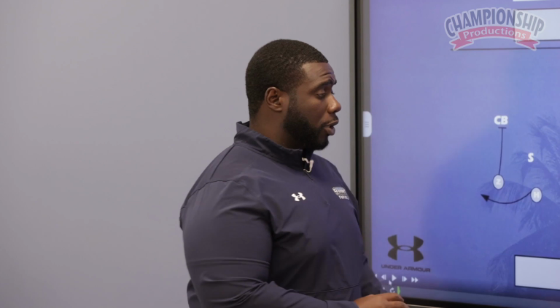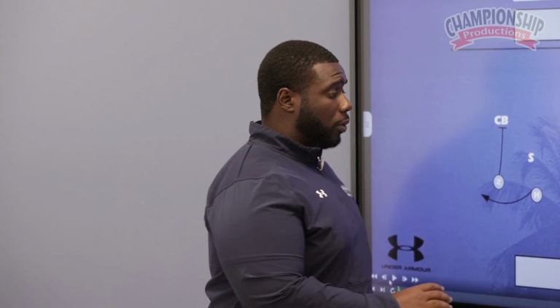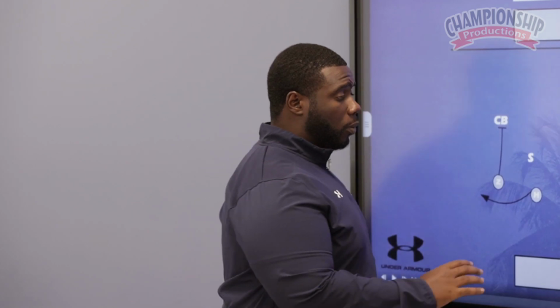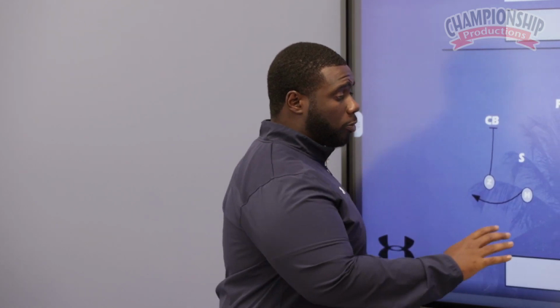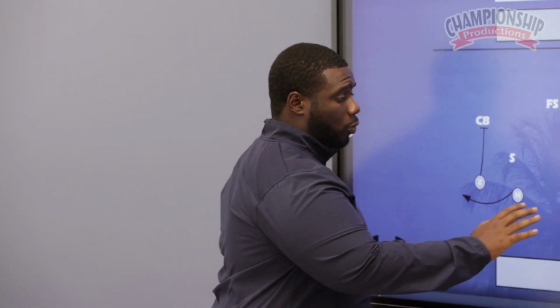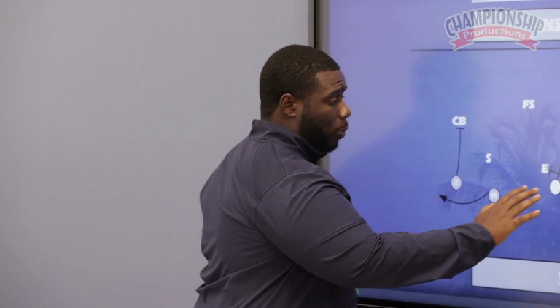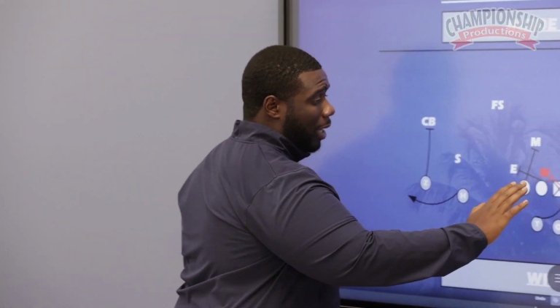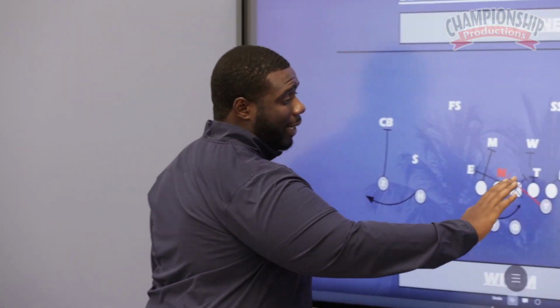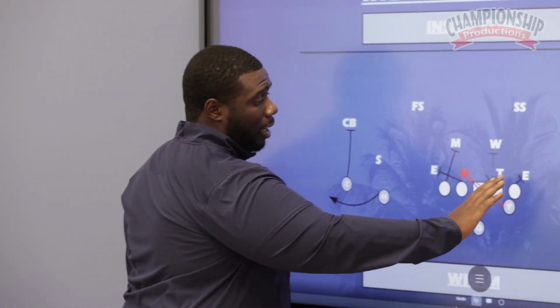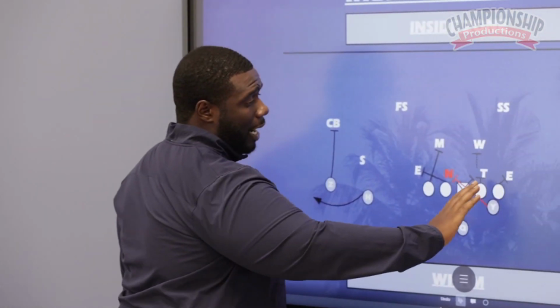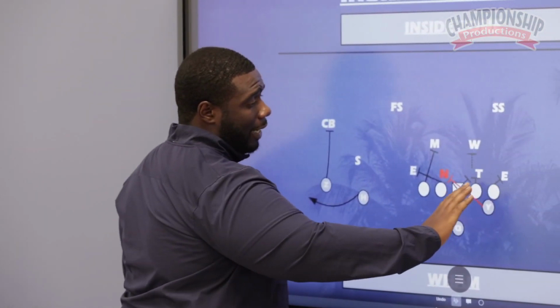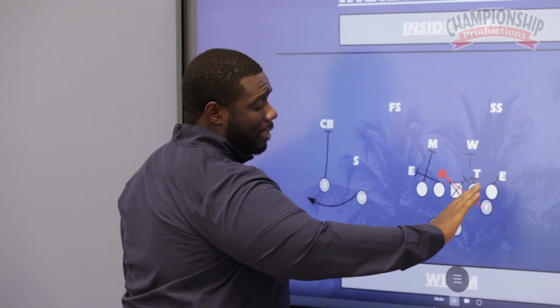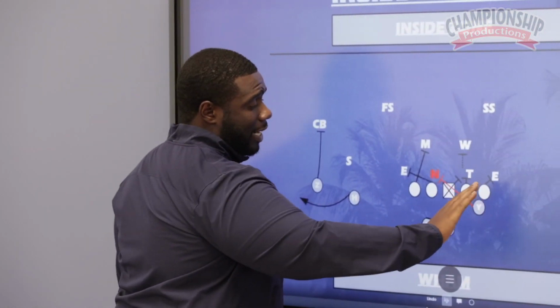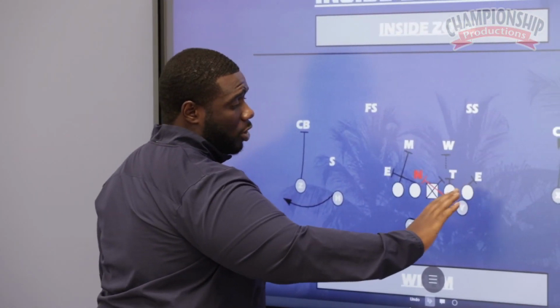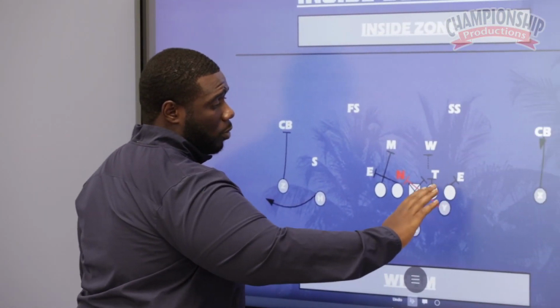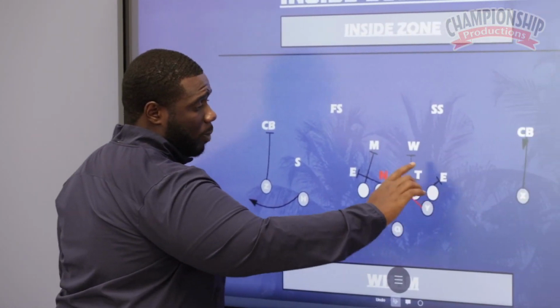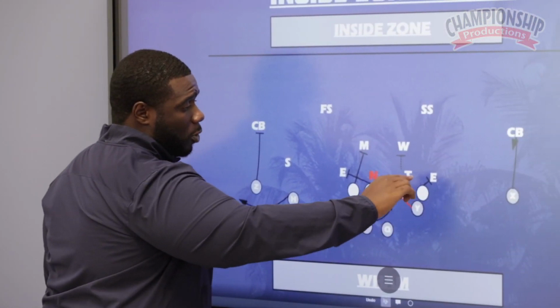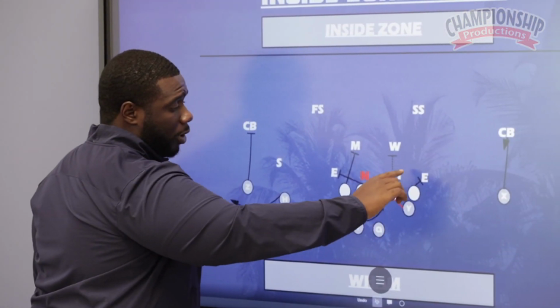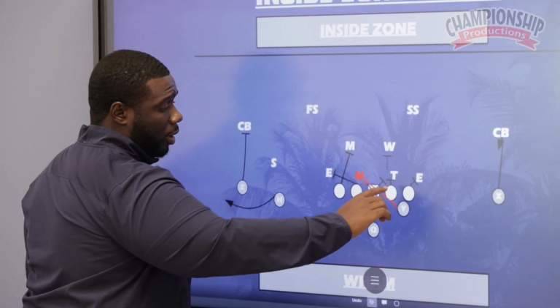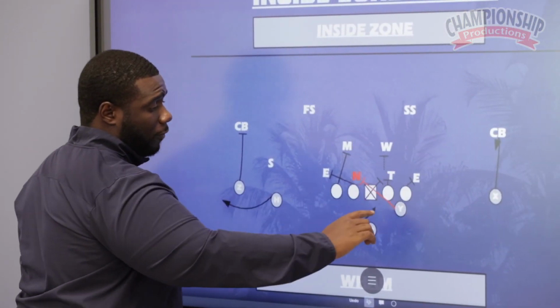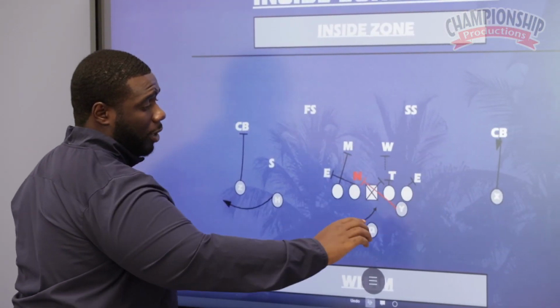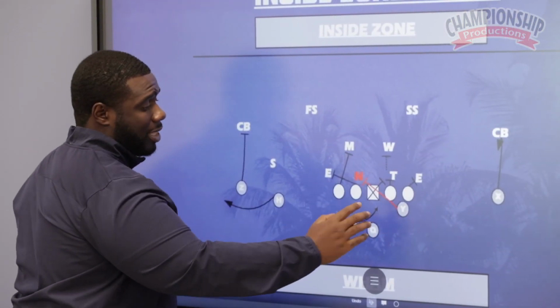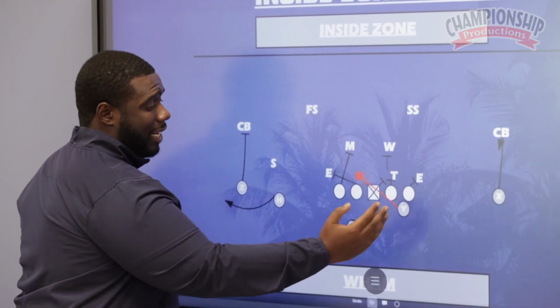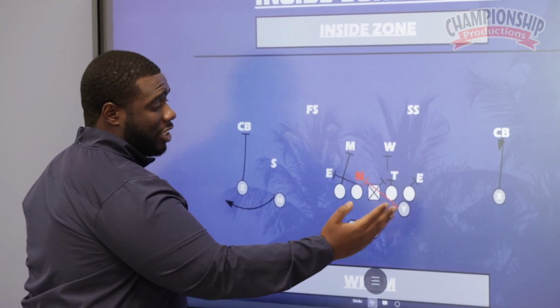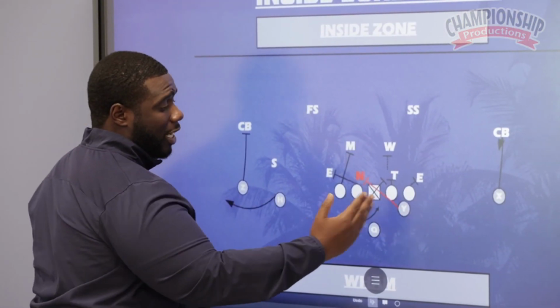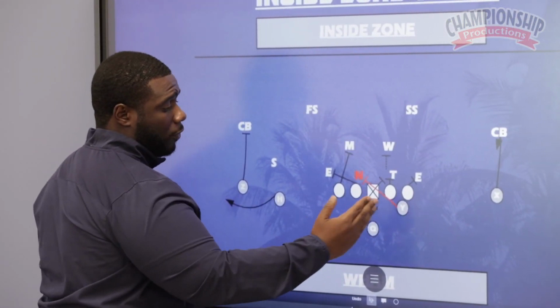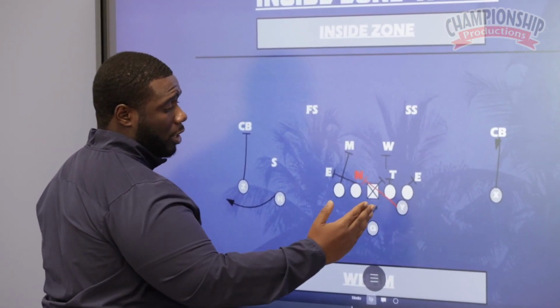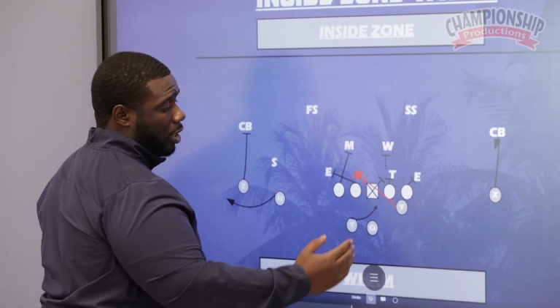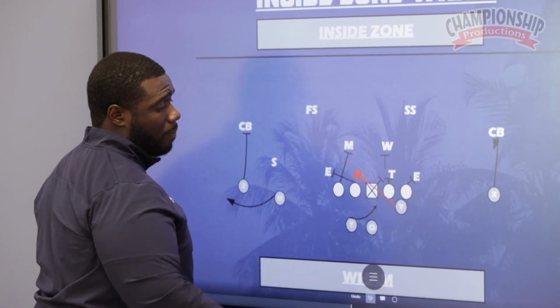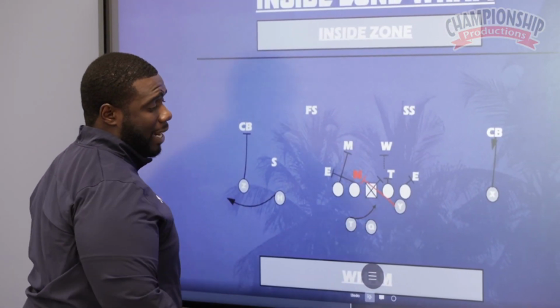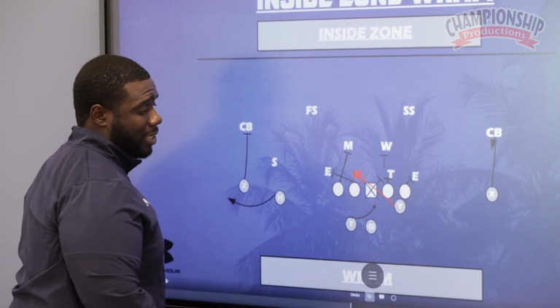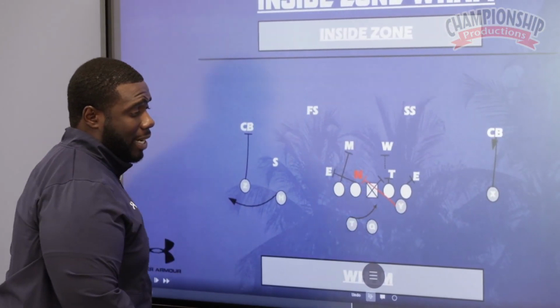We're blocking our inside zone responsibility on the front side. It changes for us on the back side.